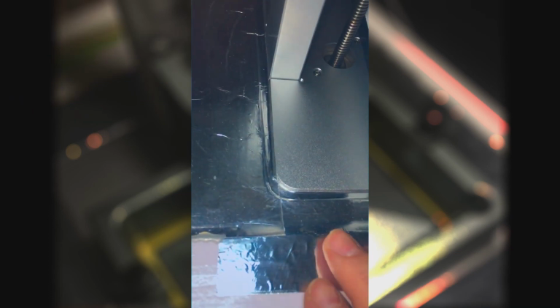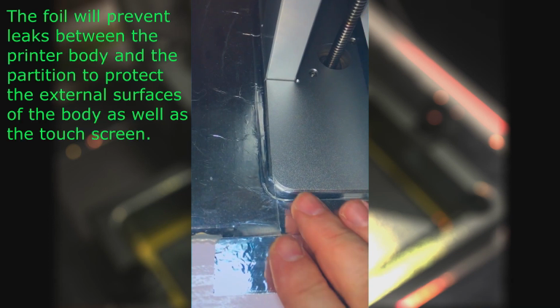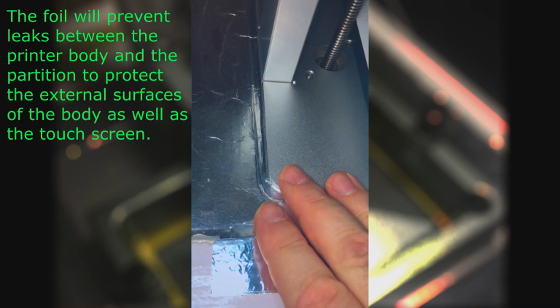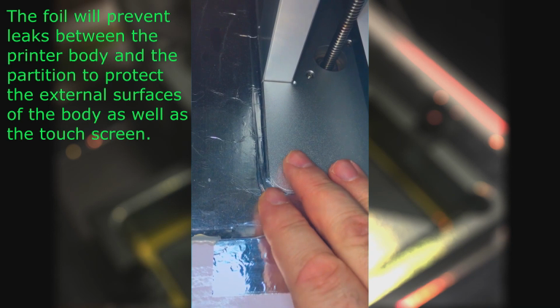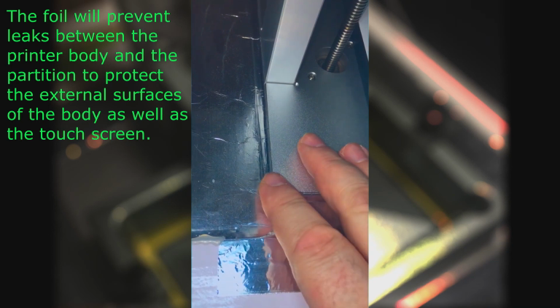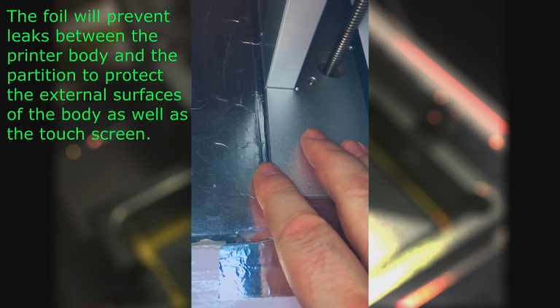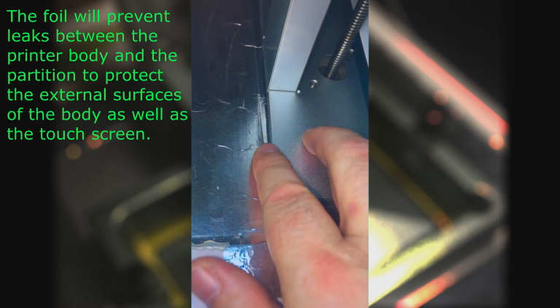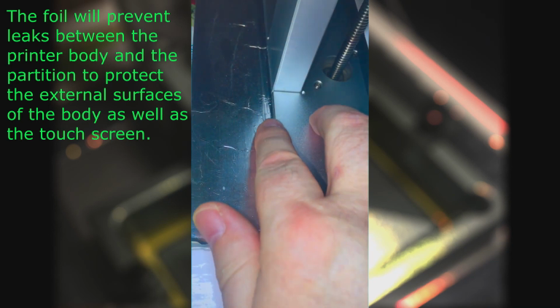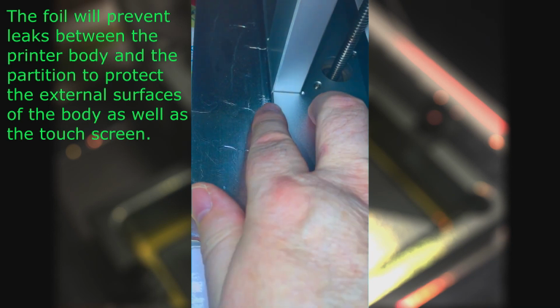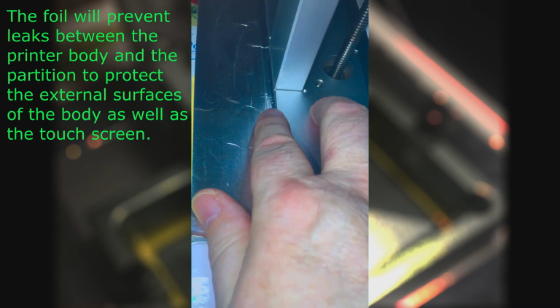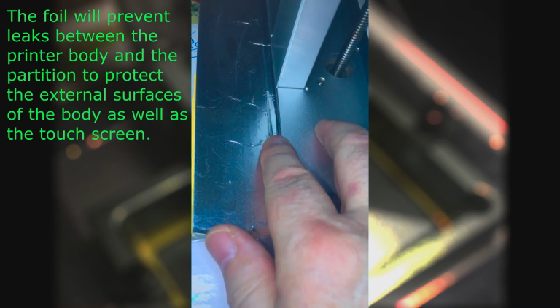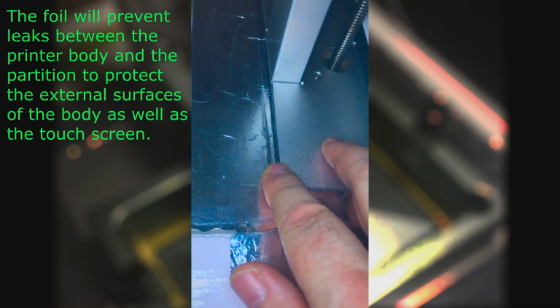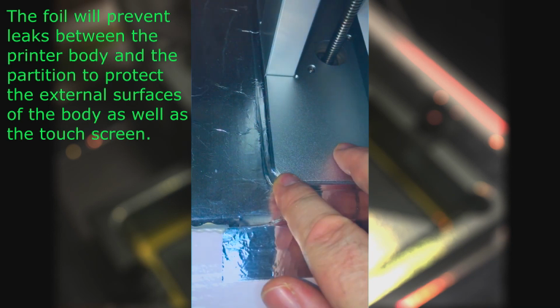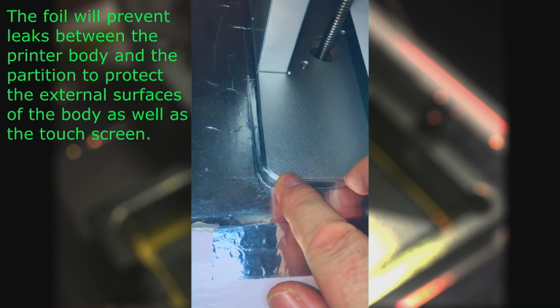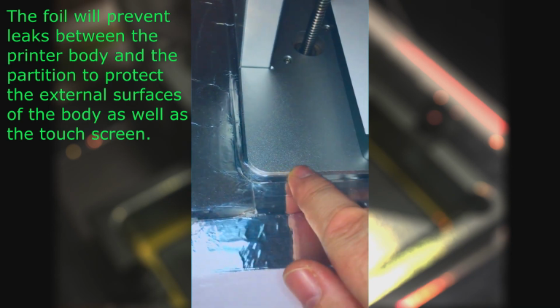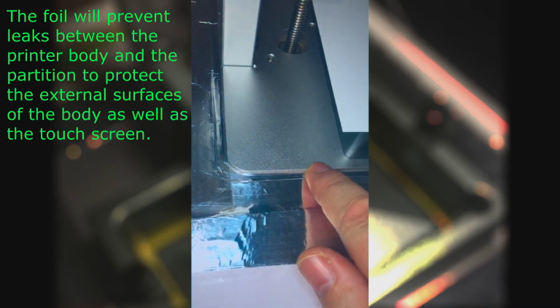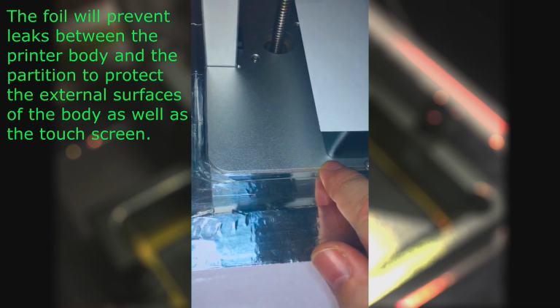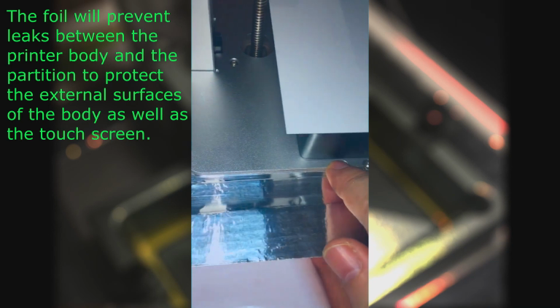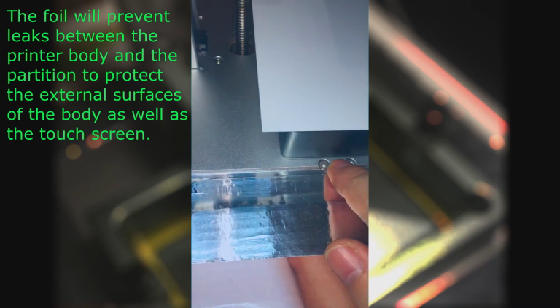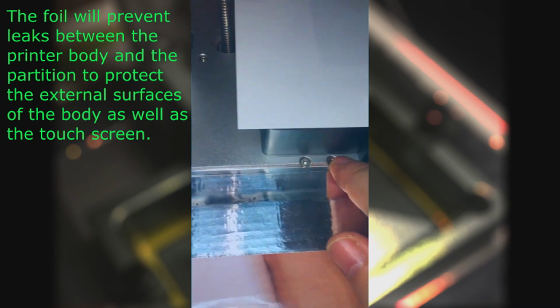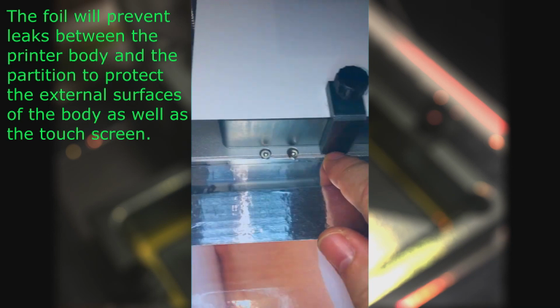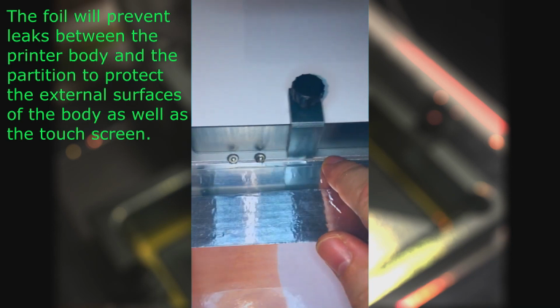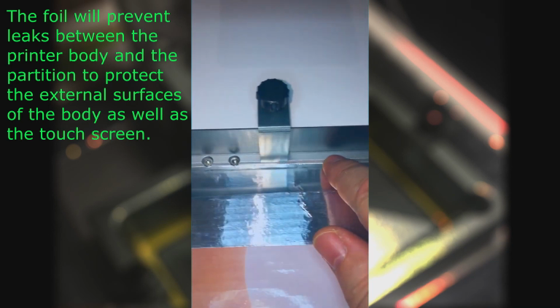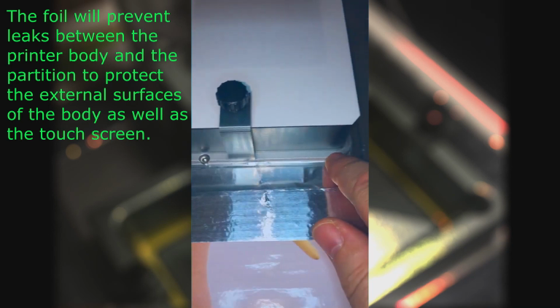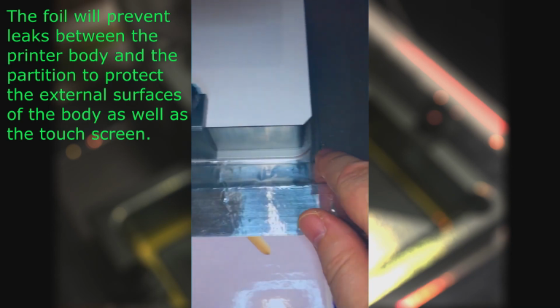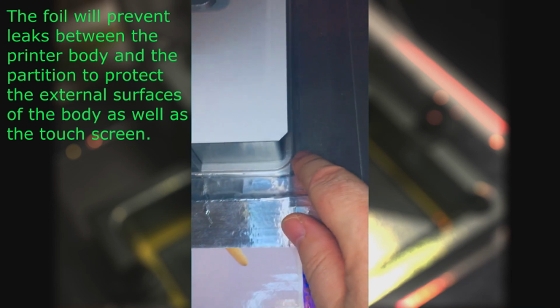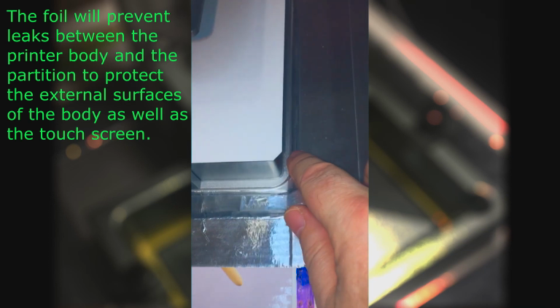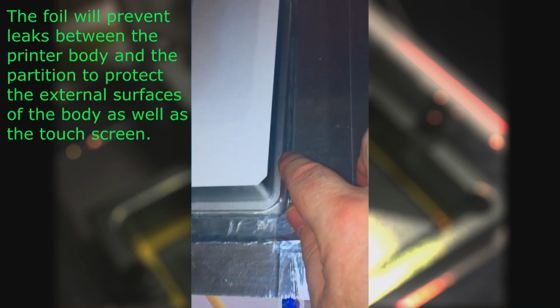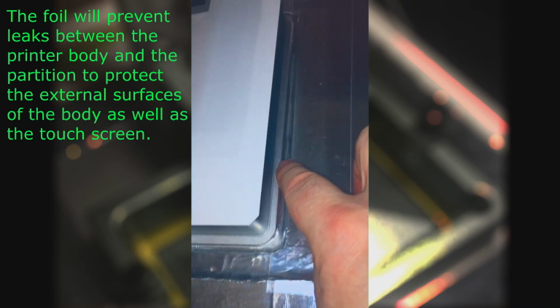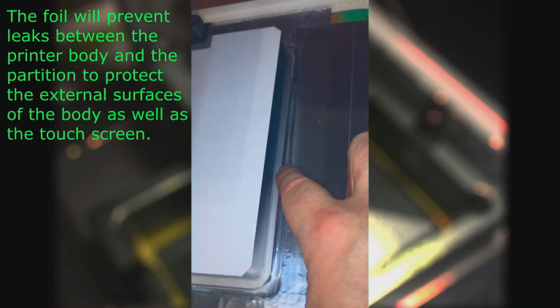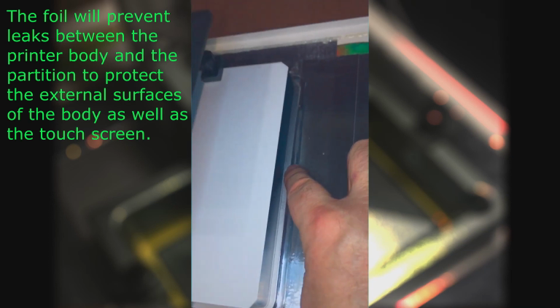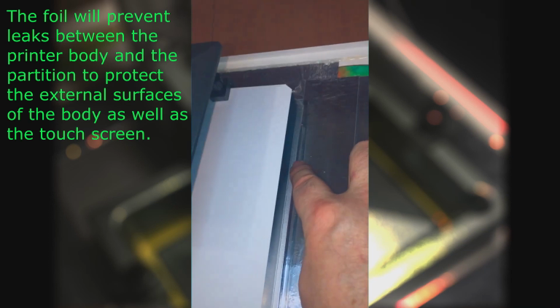The foil will prevent leaks between the printer body and the partition to protect the external surfaces of the body as well as the touch screen.